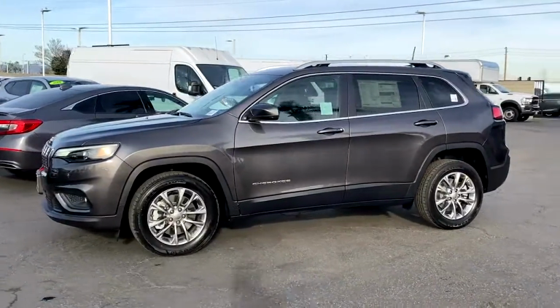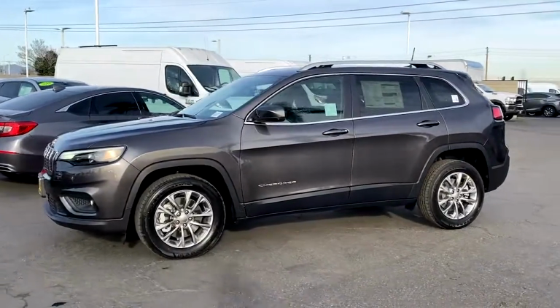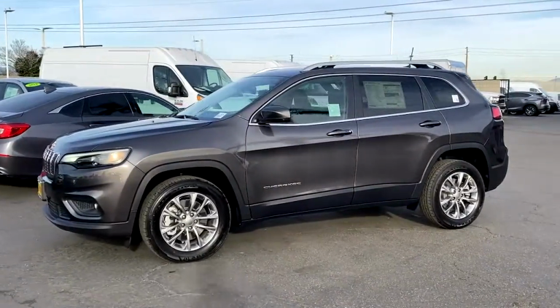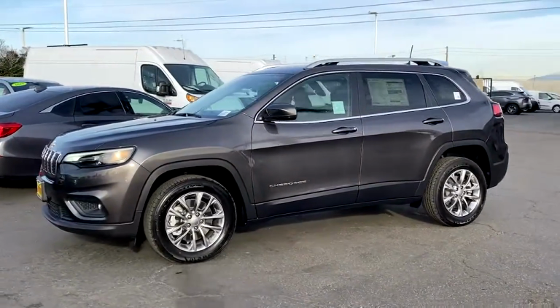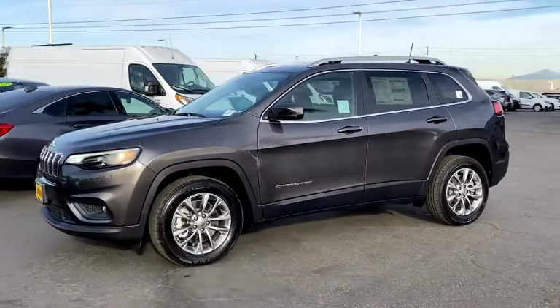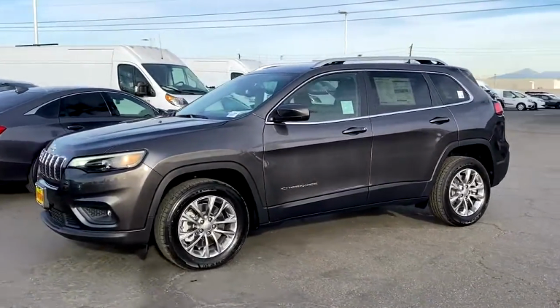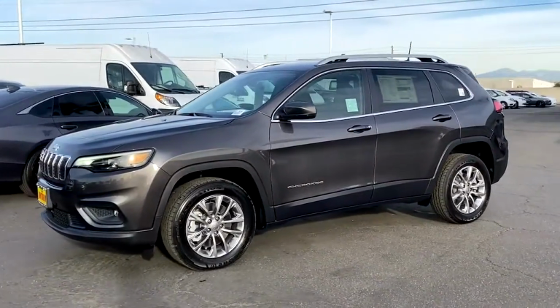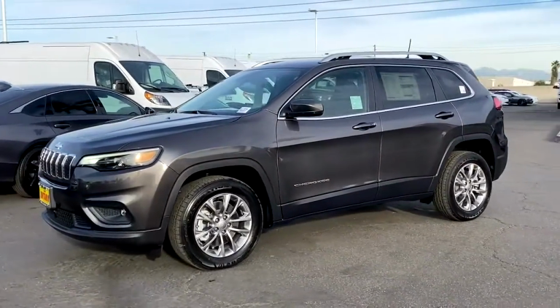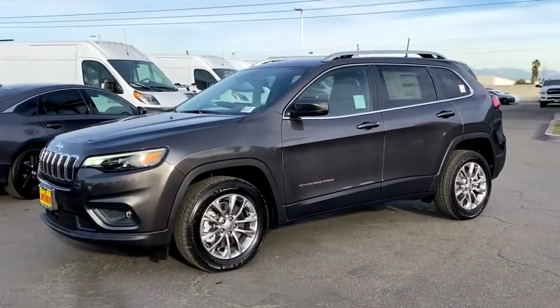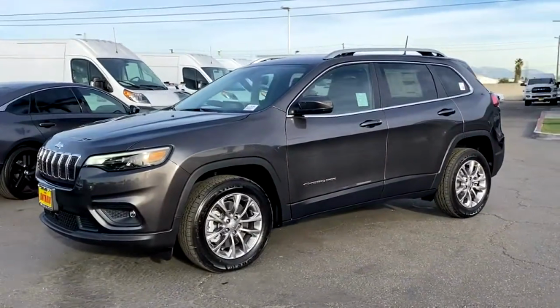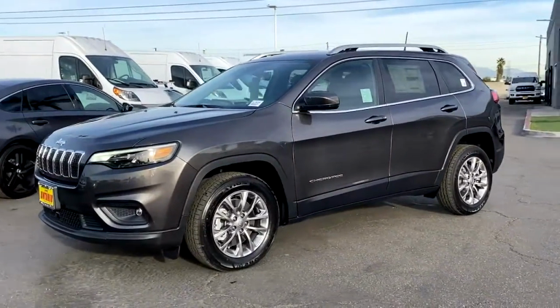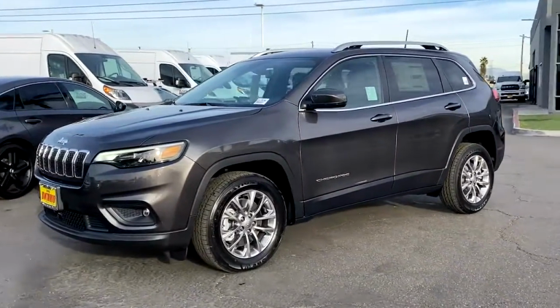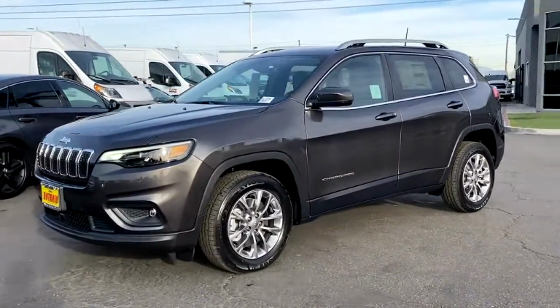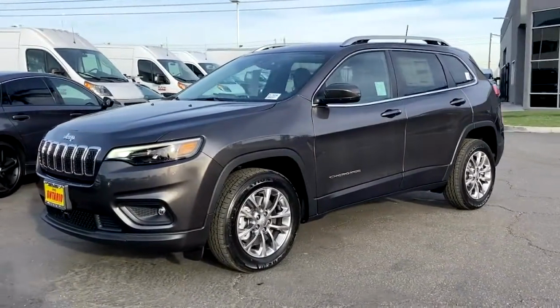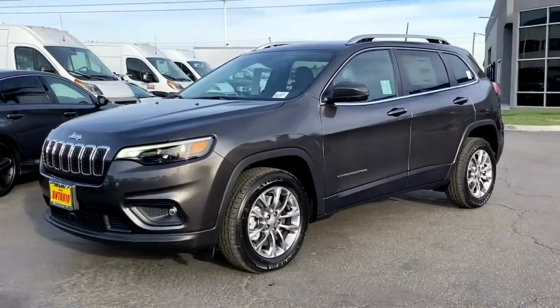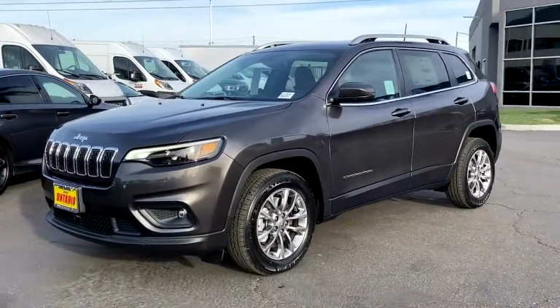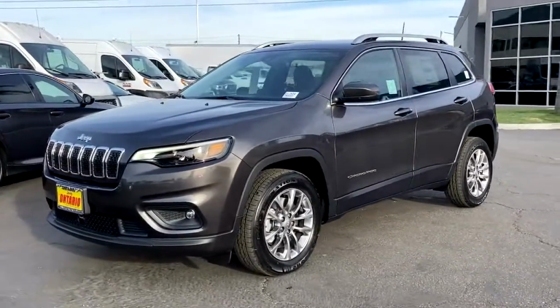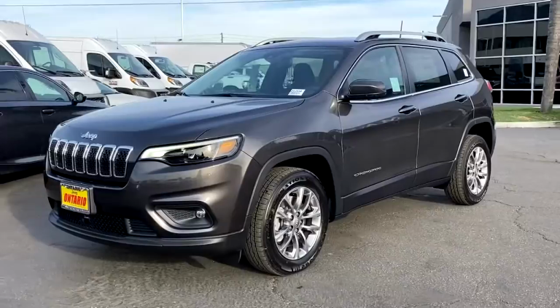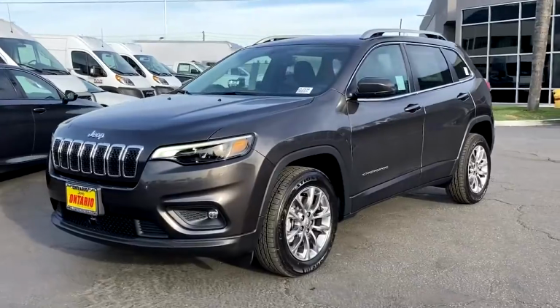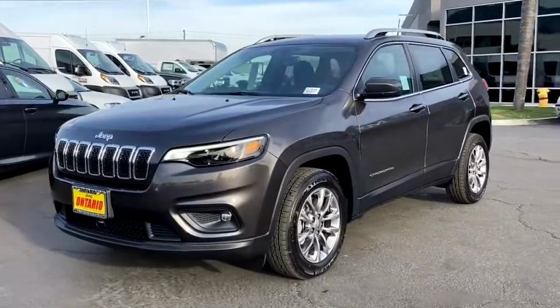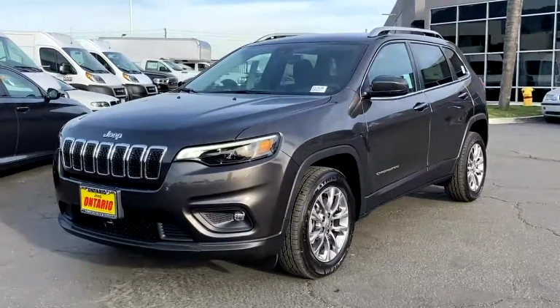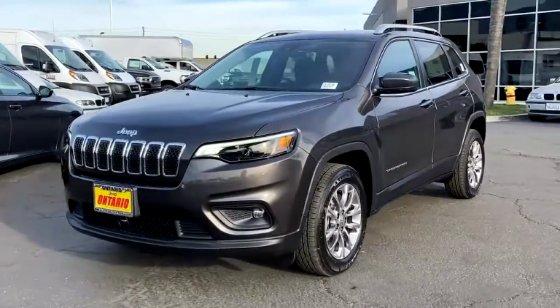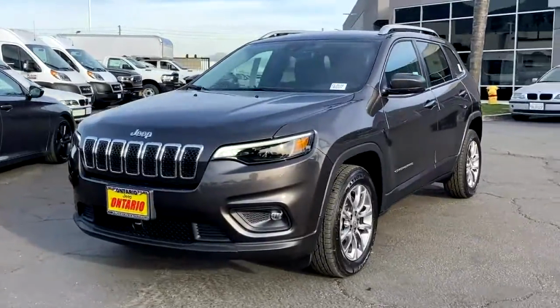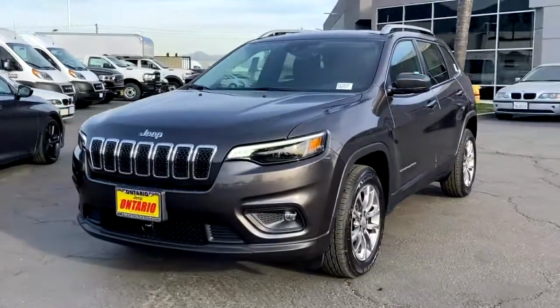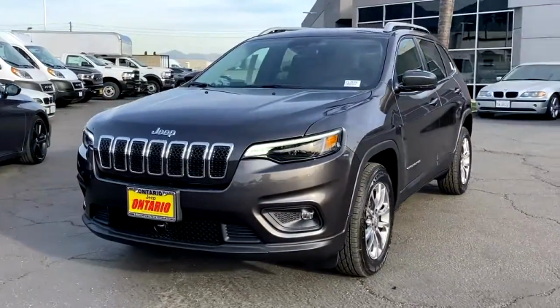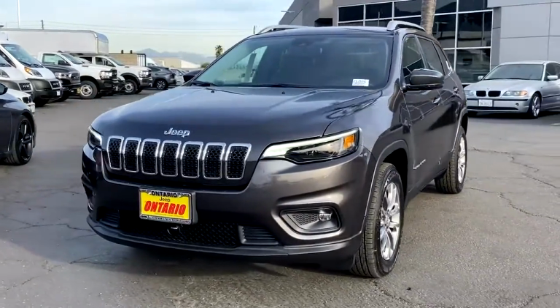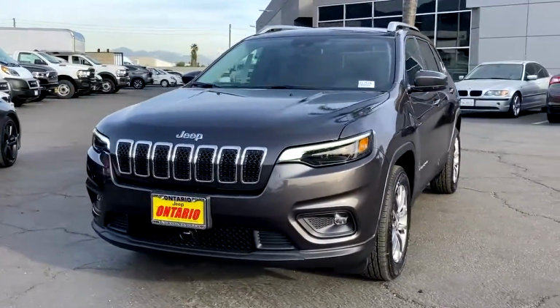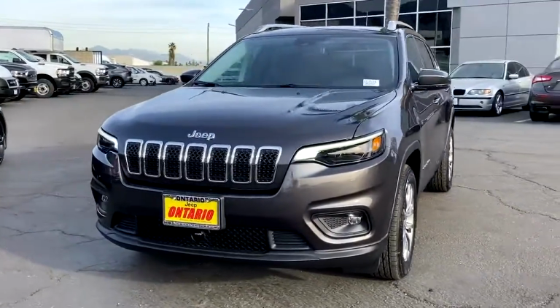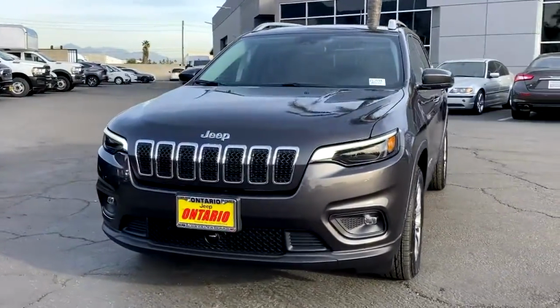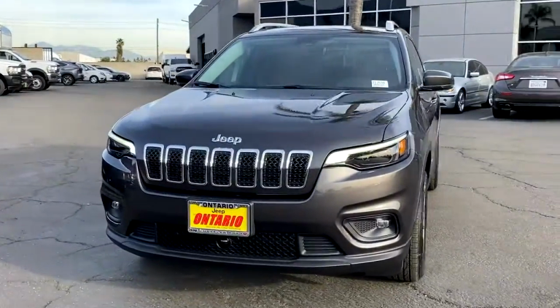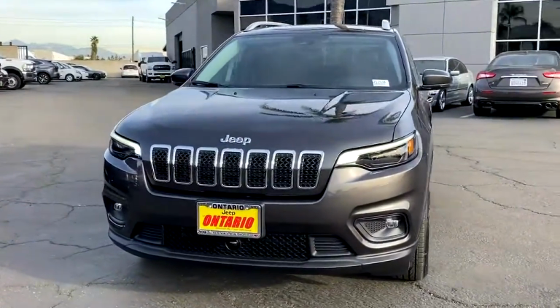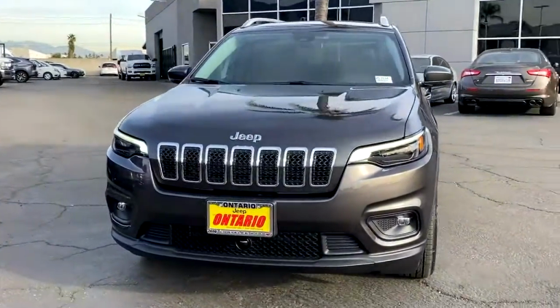Feel relaxed and confident when you set out for adventure in the Cherokee. Get behind the wheel today.